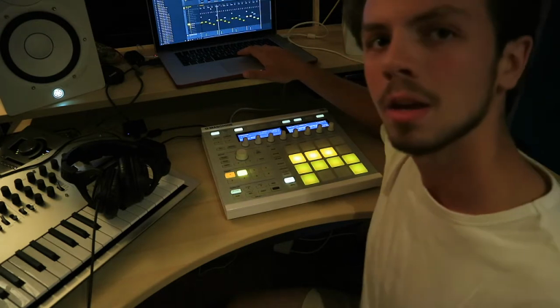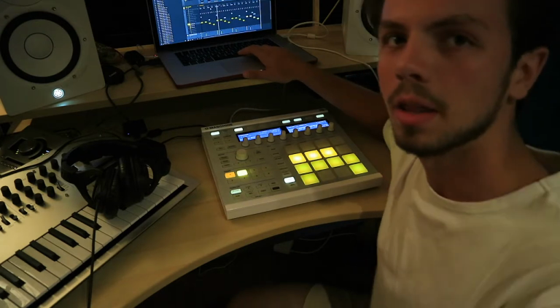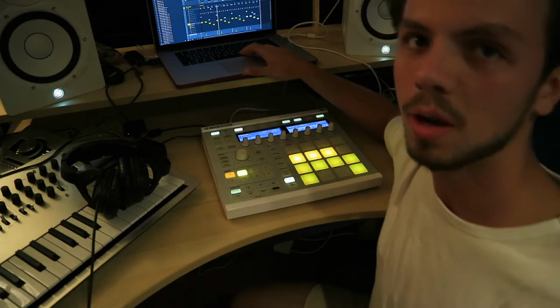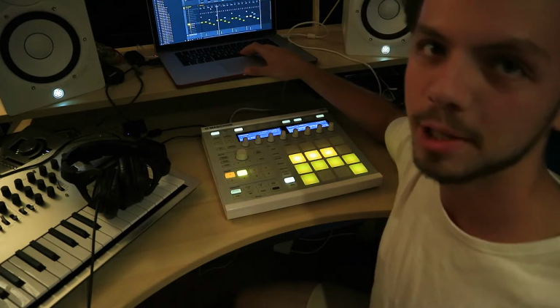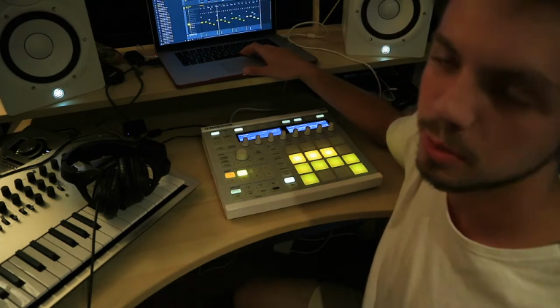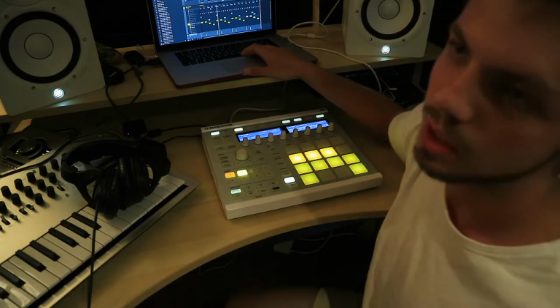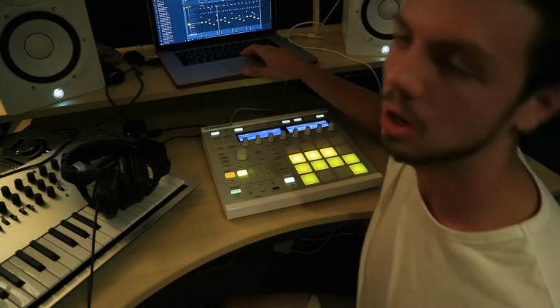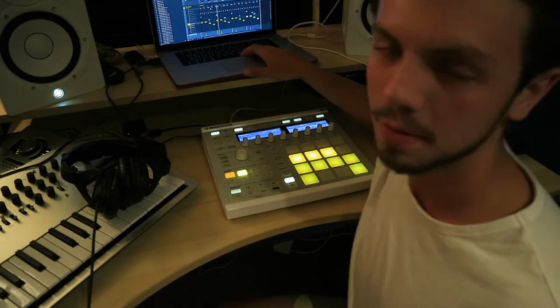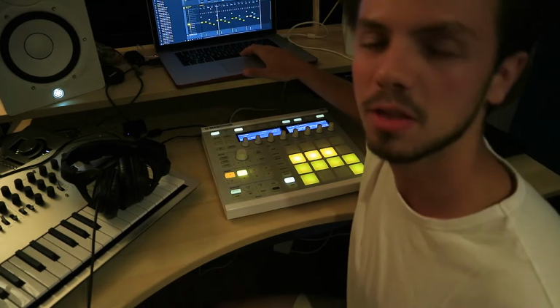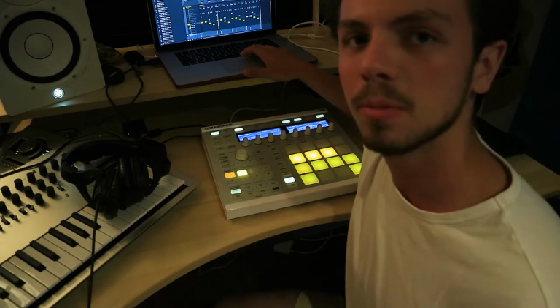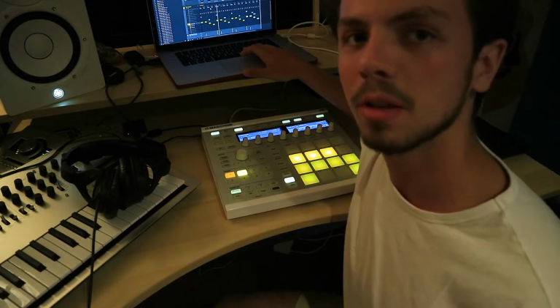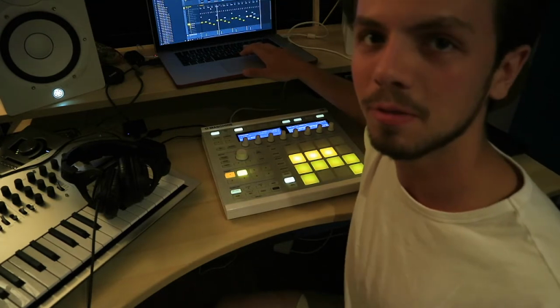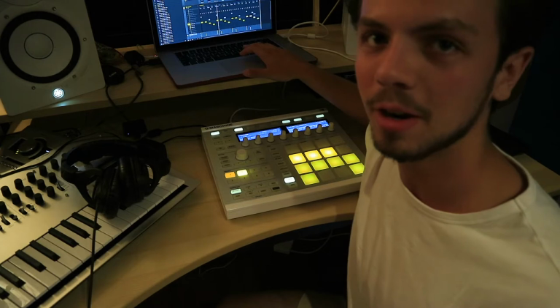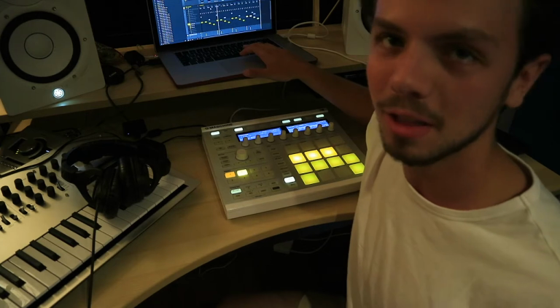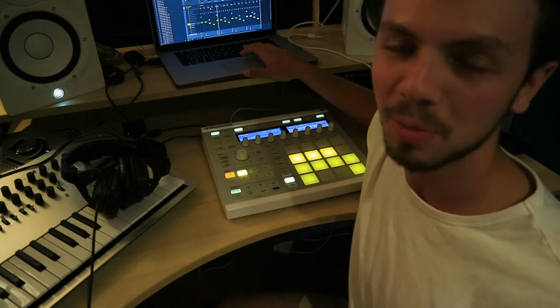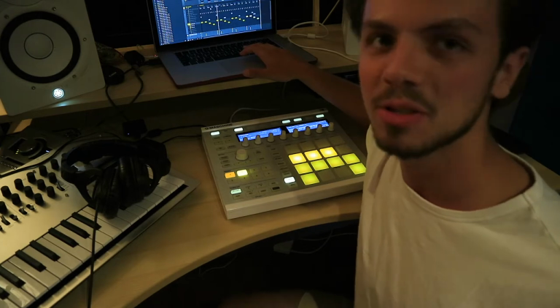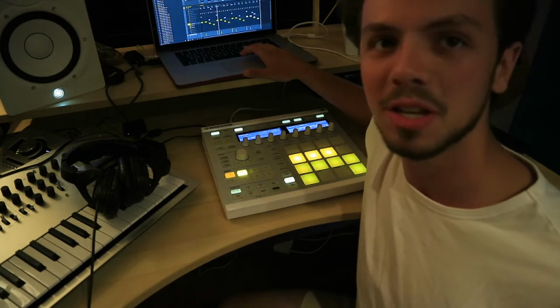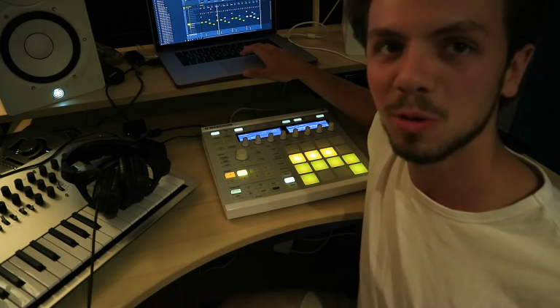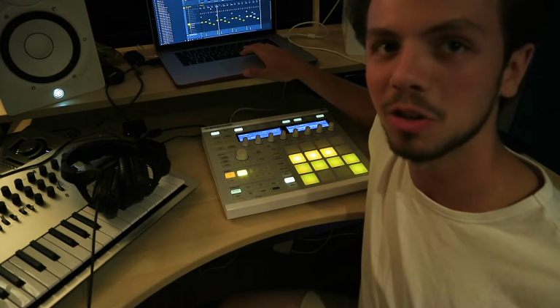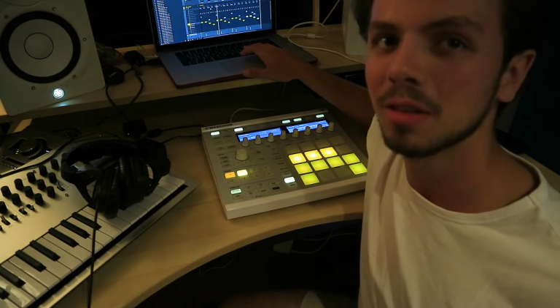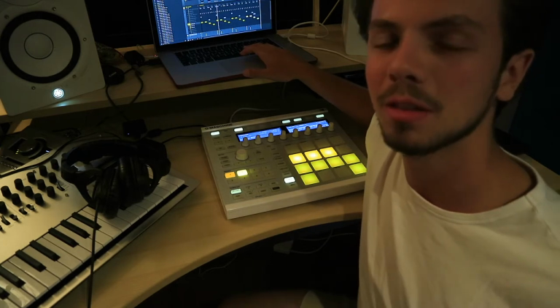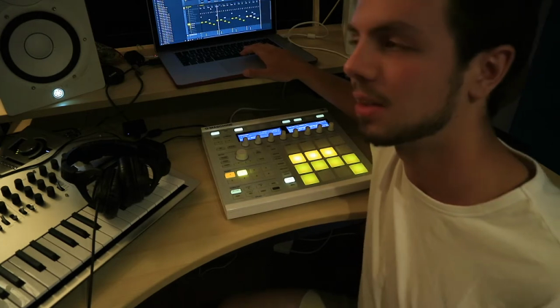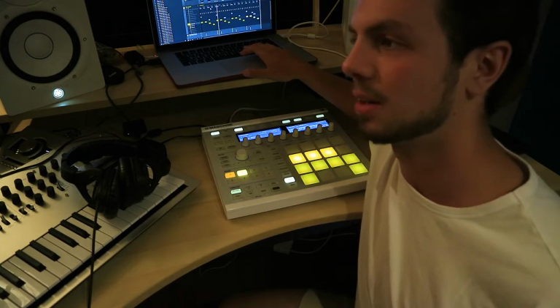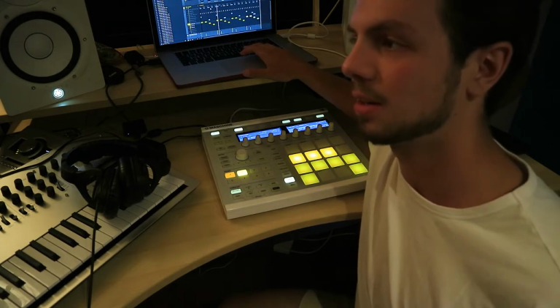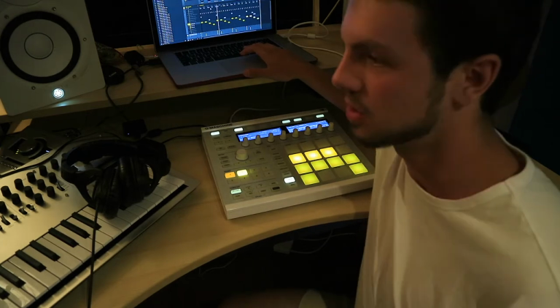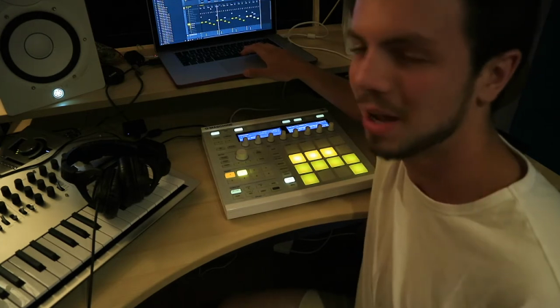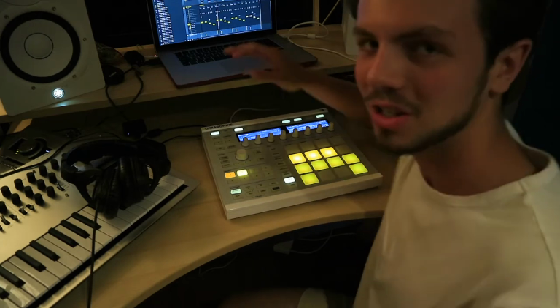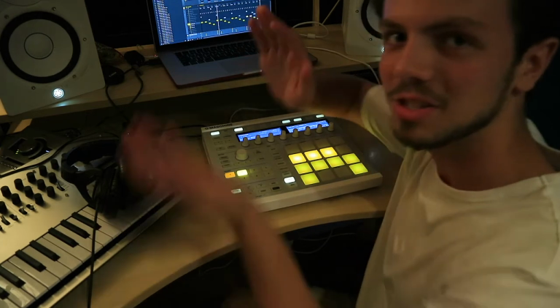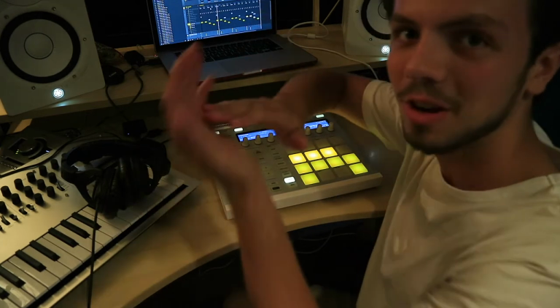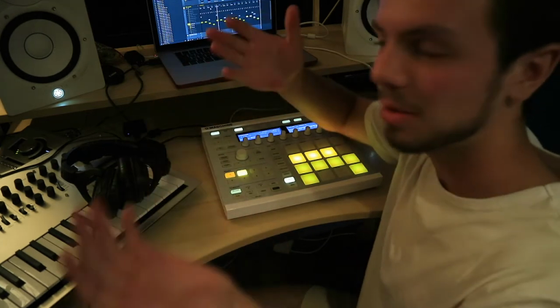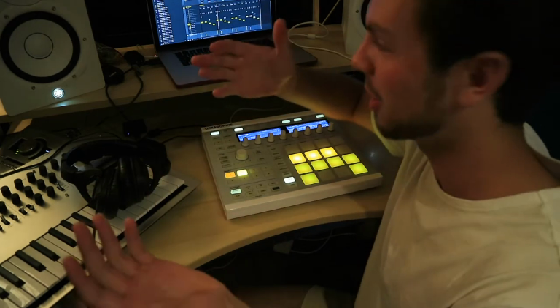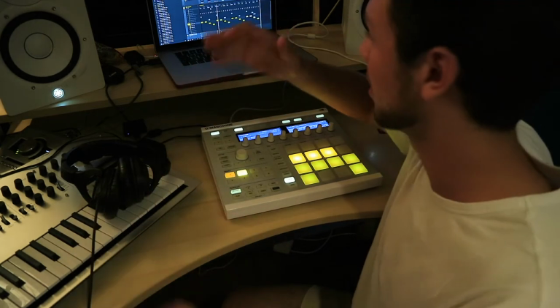And then what I'm going to do is offset them just a very little bit, so it sounds more human — because no one actually hits it right on the bar, right?